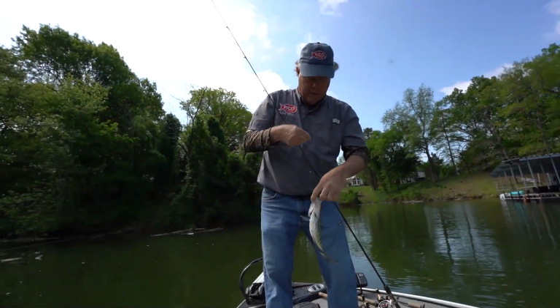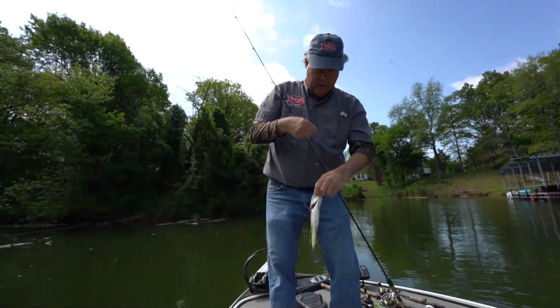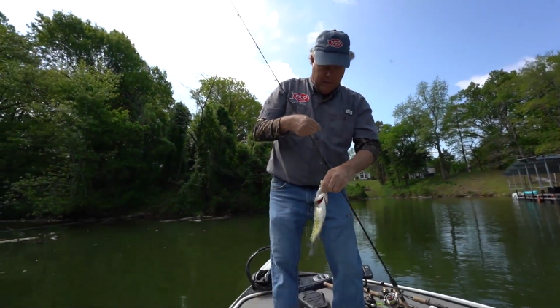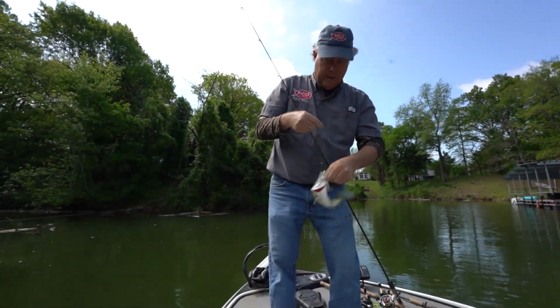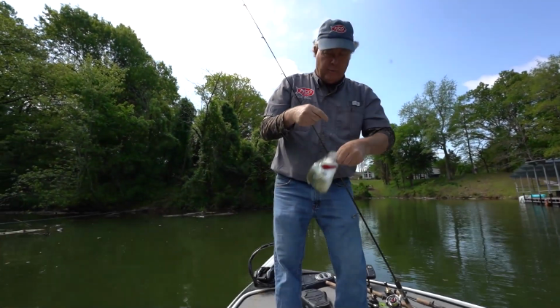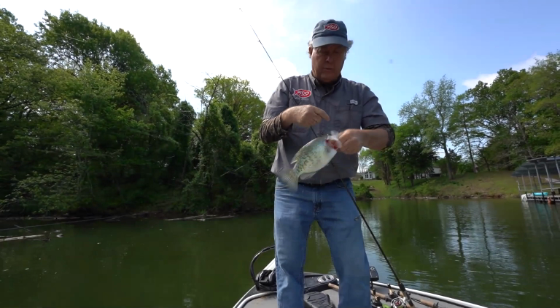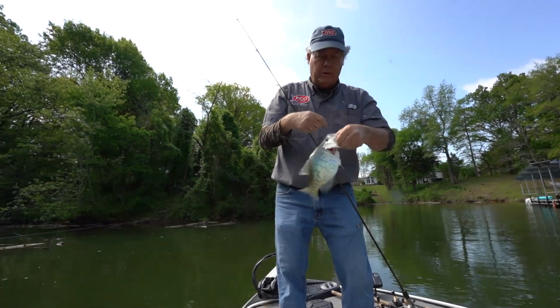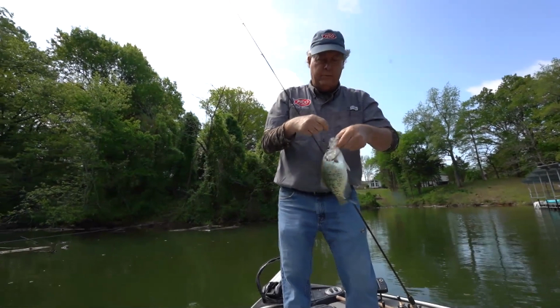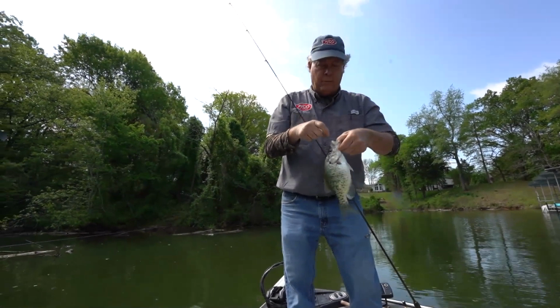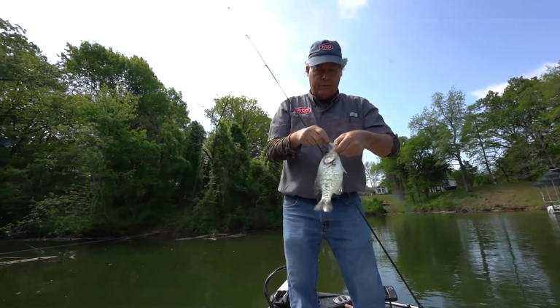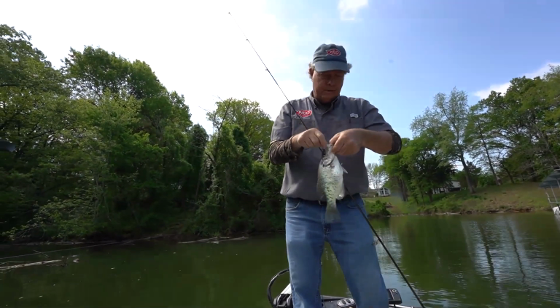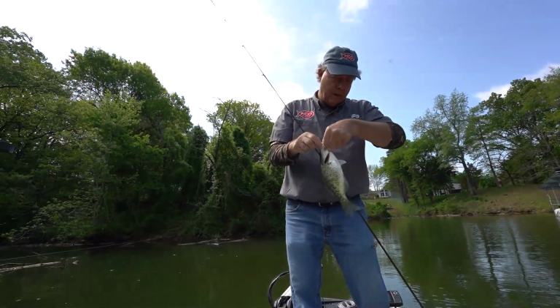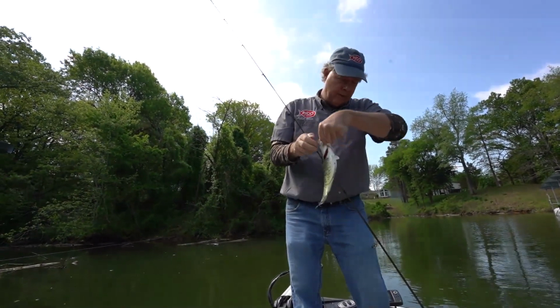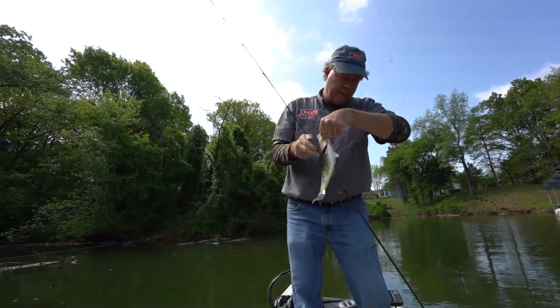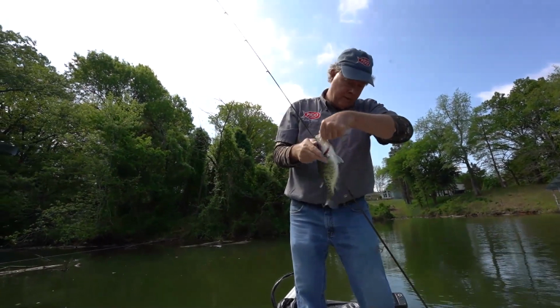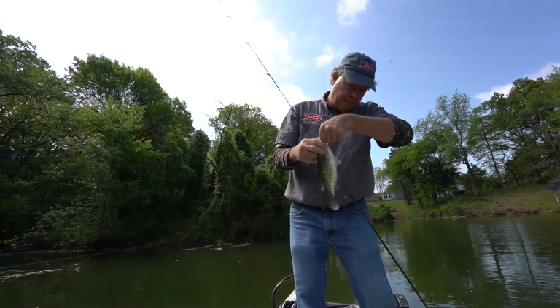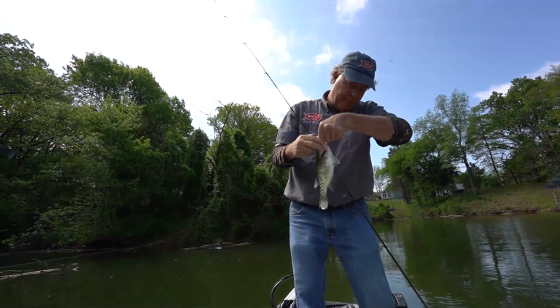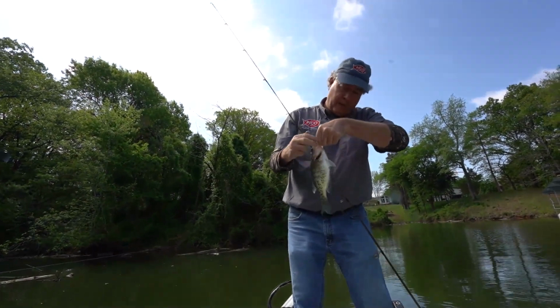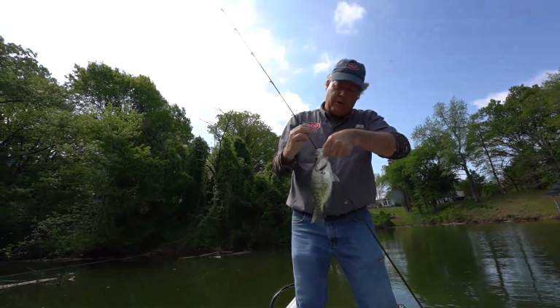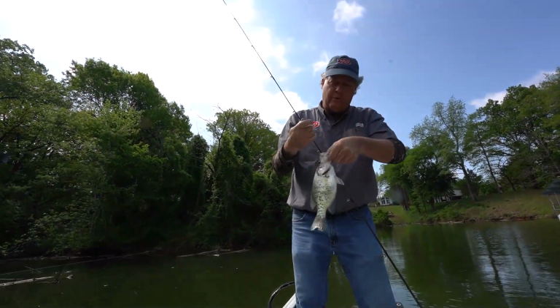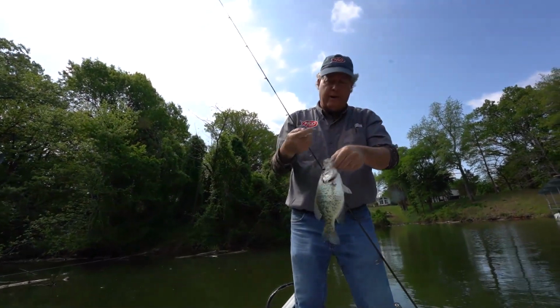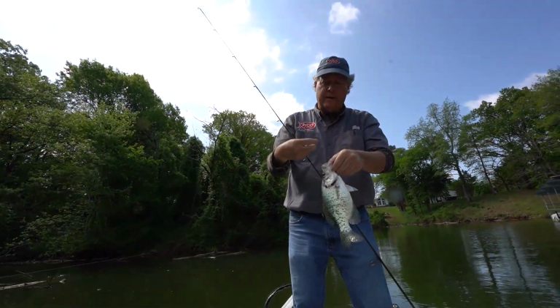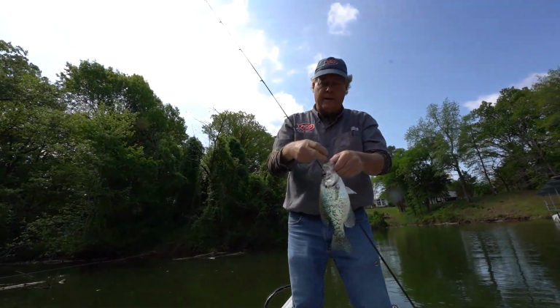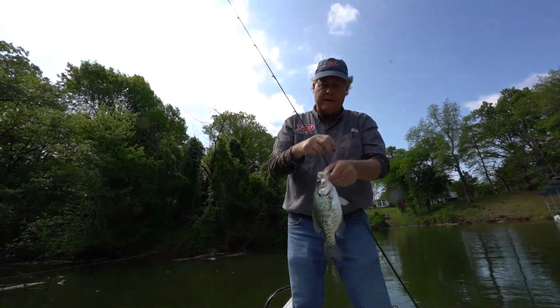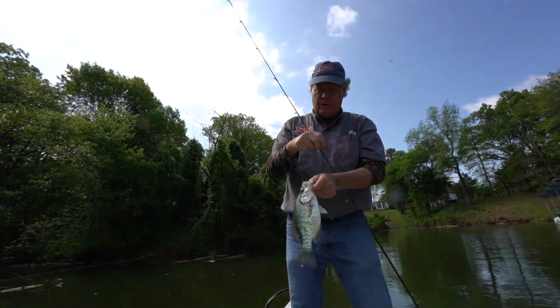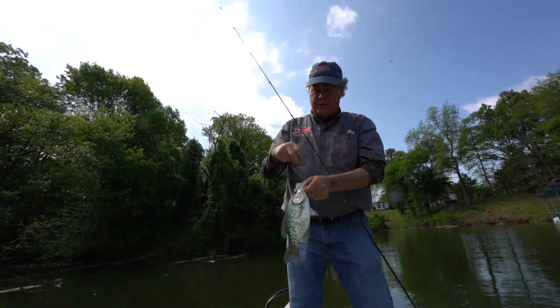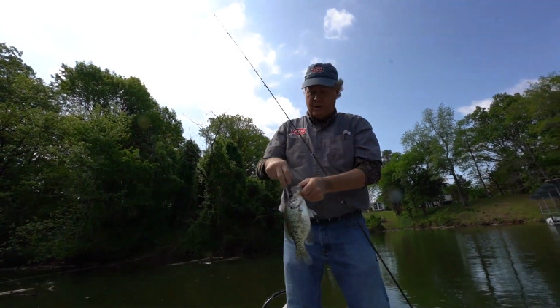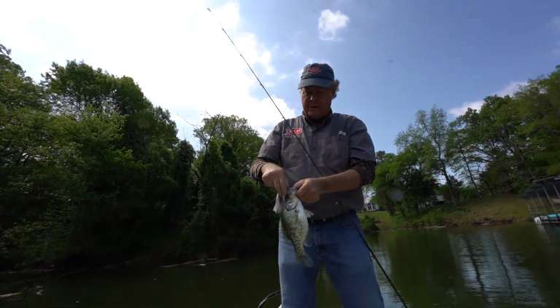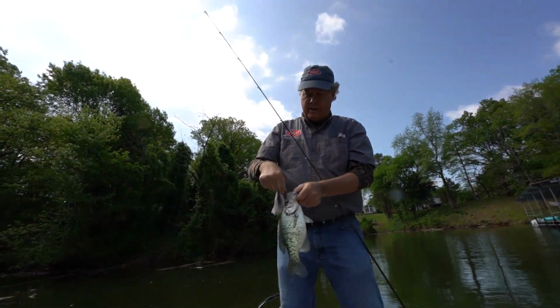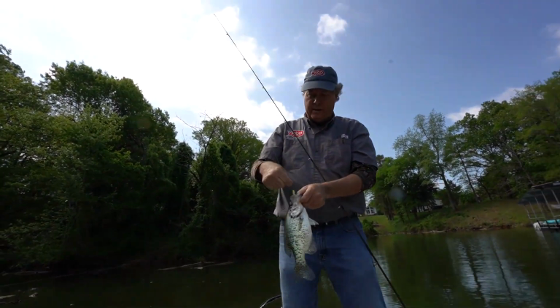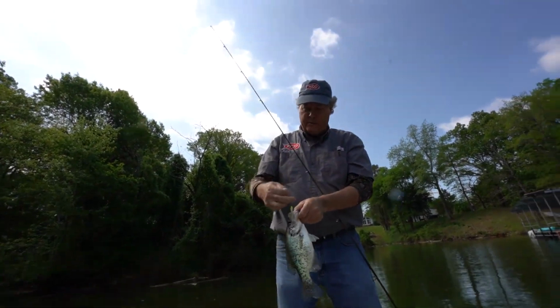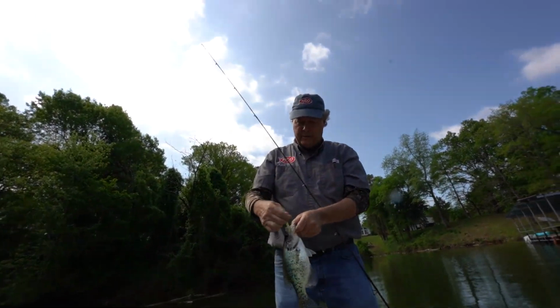That's what we're looking for on these docks. See, his belly's all flattened out — he's all spawned out and everything.